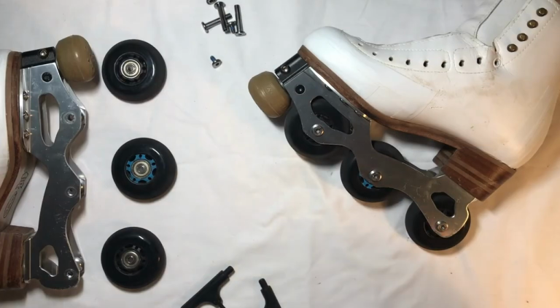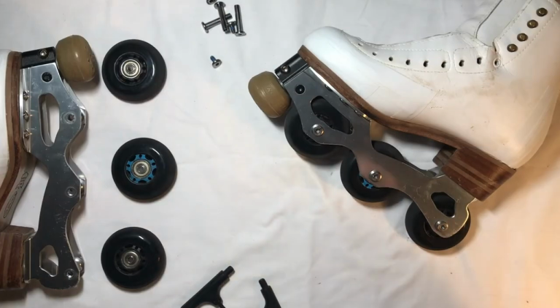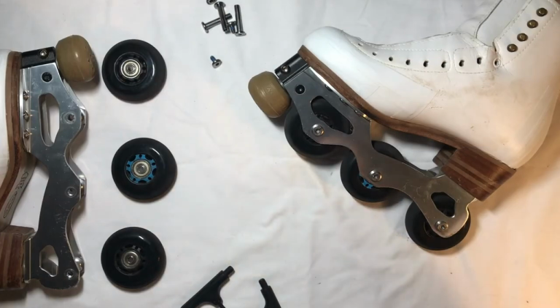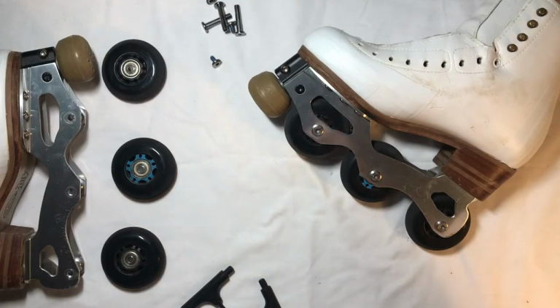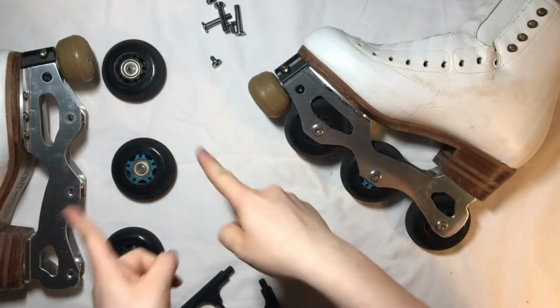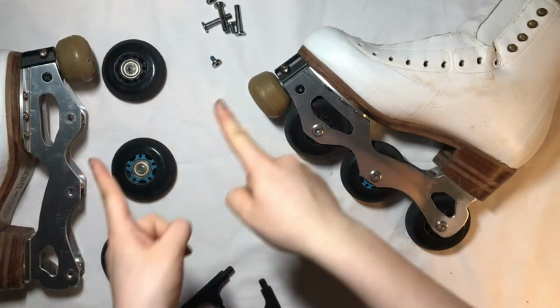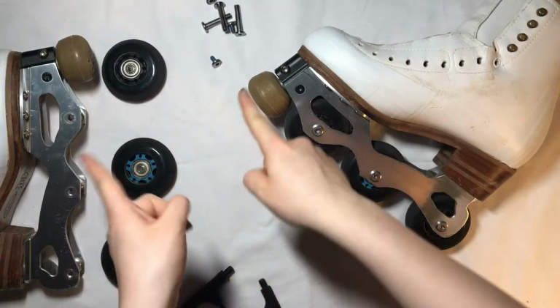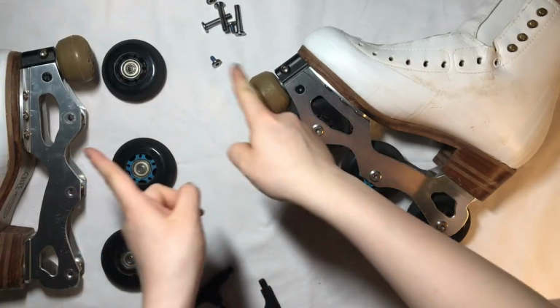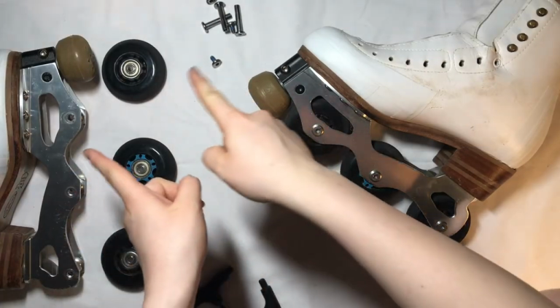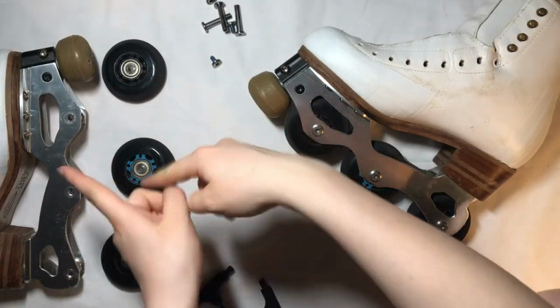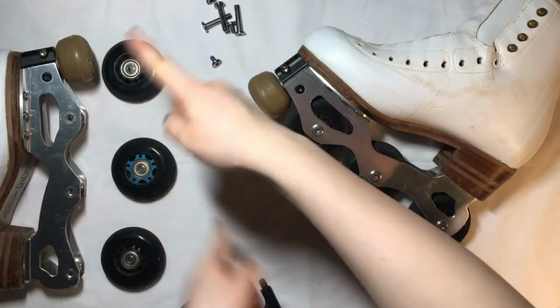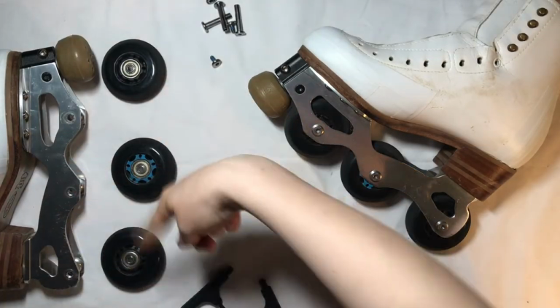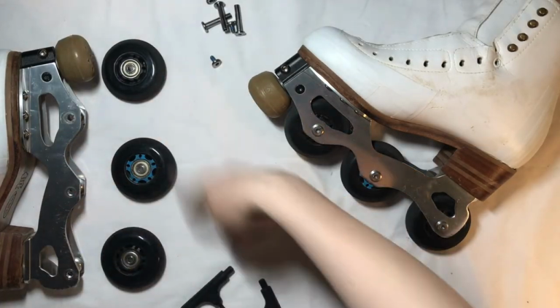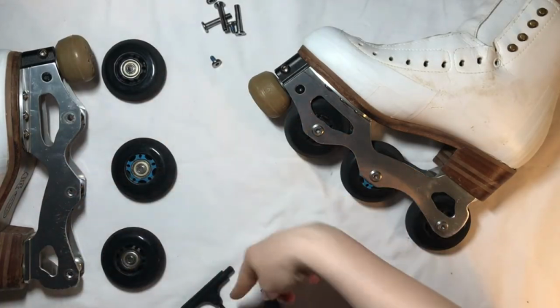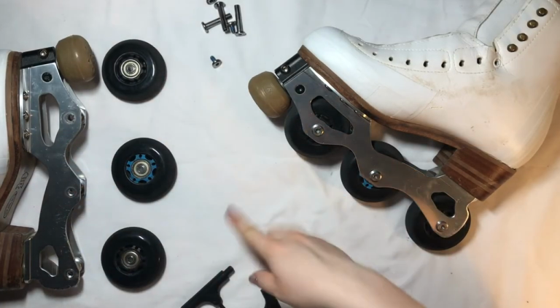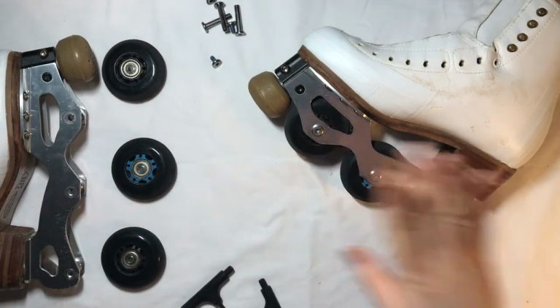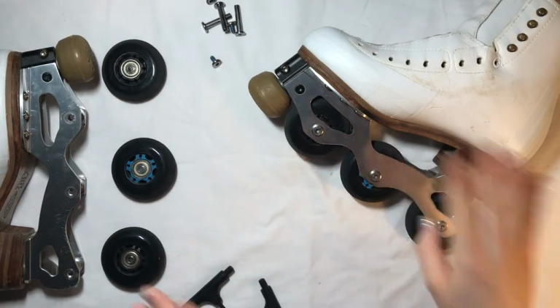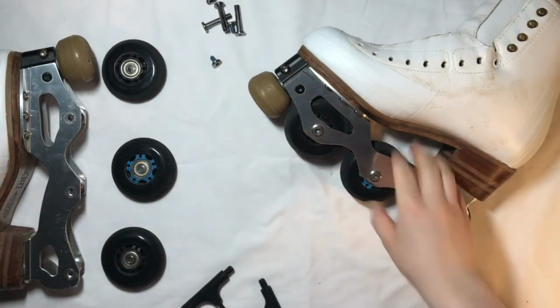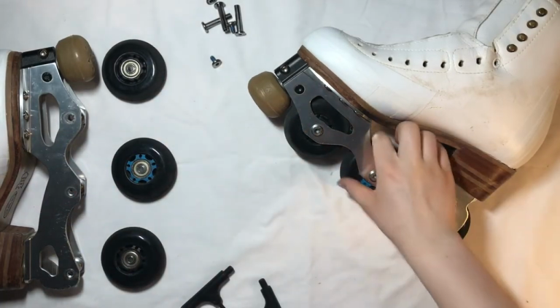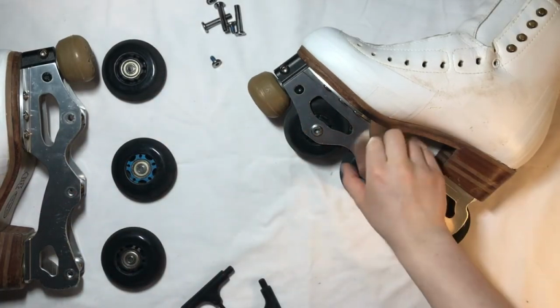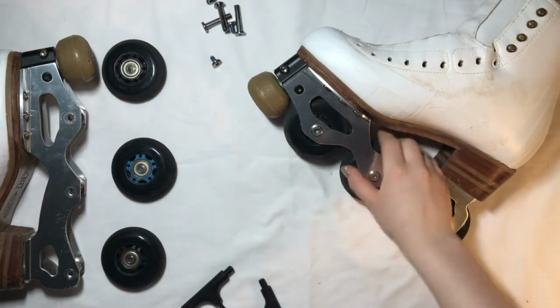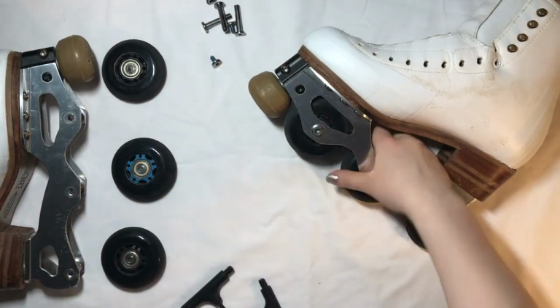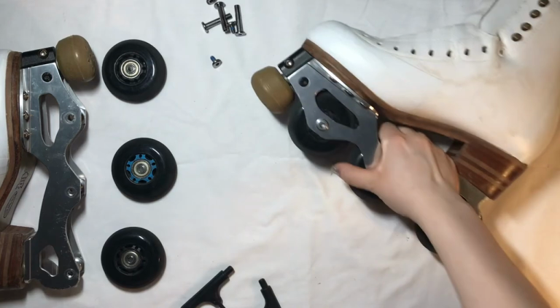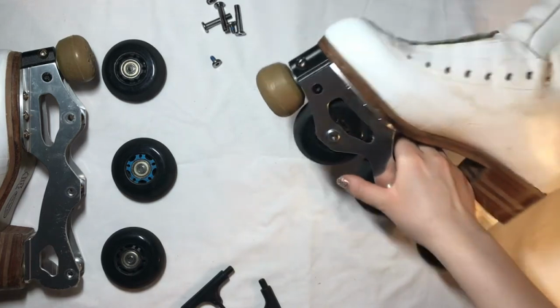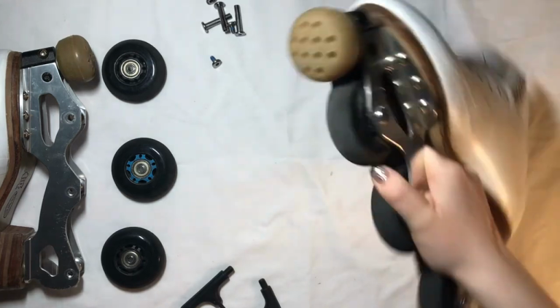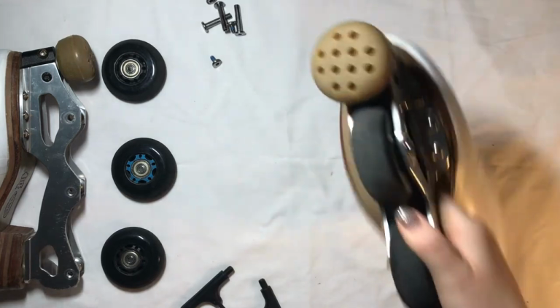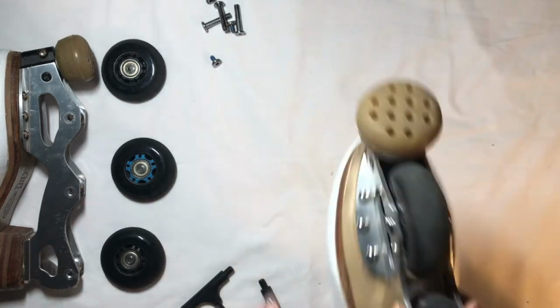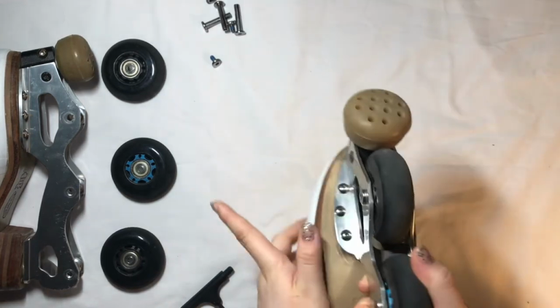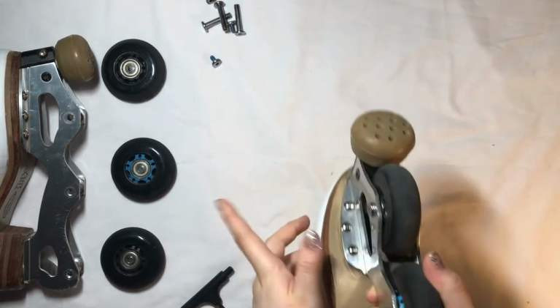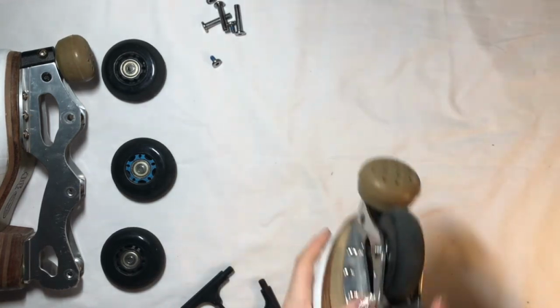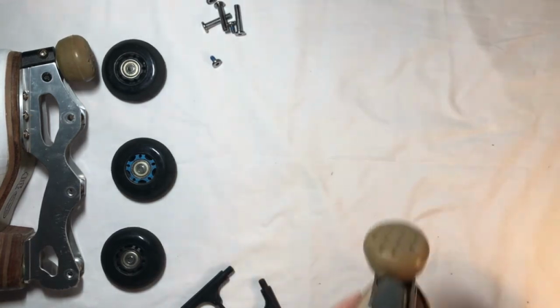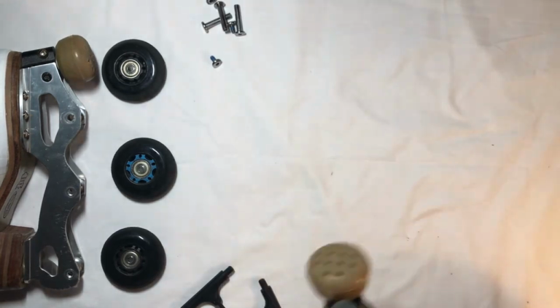Be sure to keep track of where everything is so that when we rotate them, we can put them where they are supposed to be.